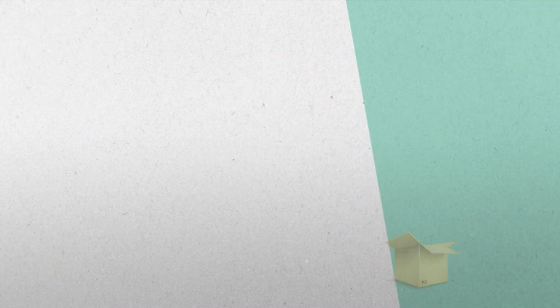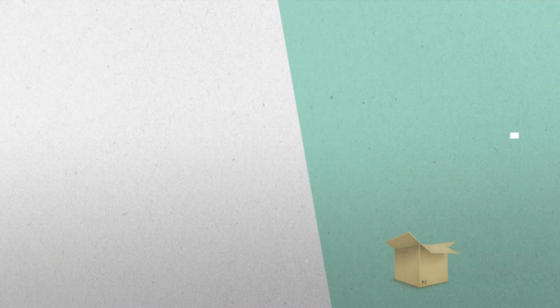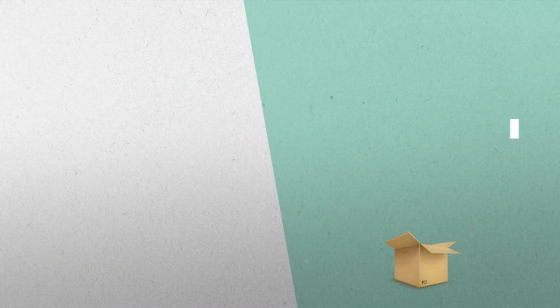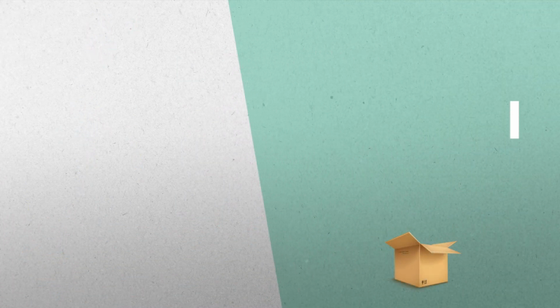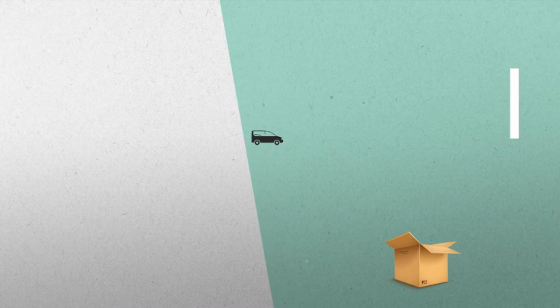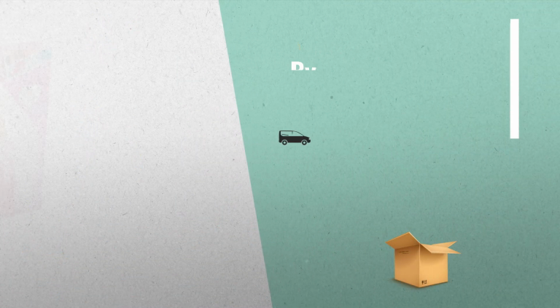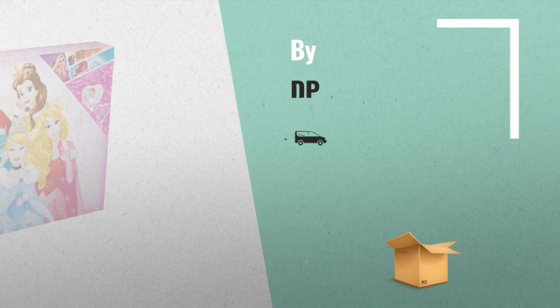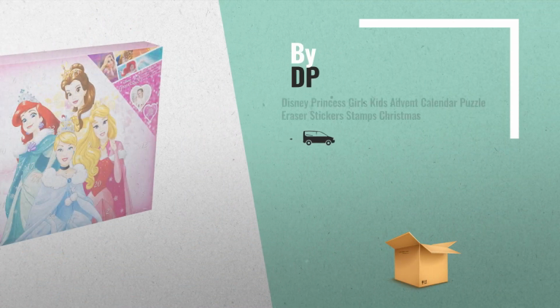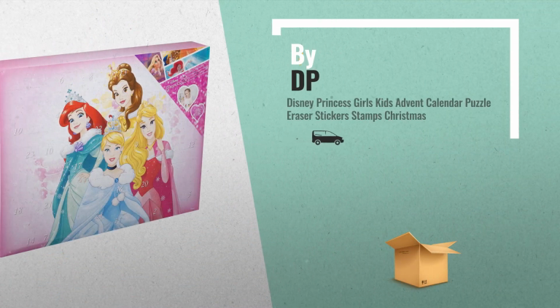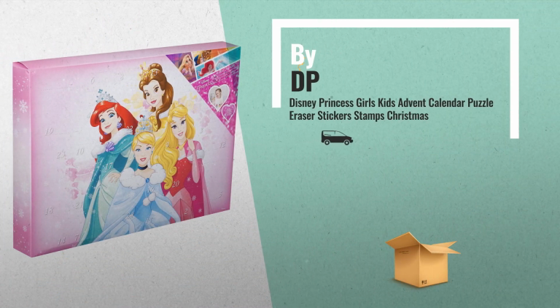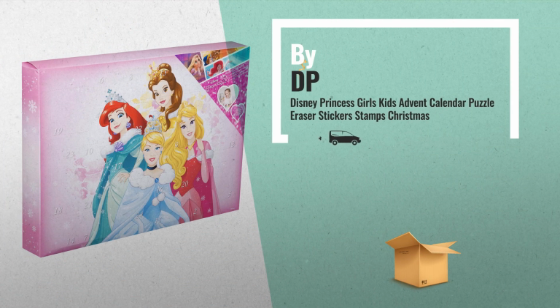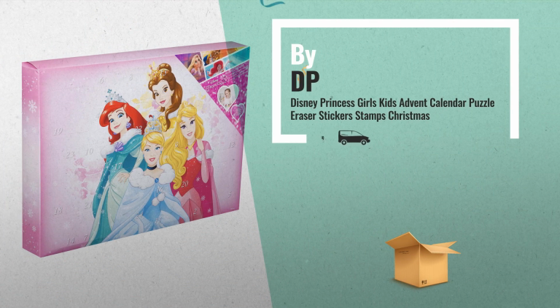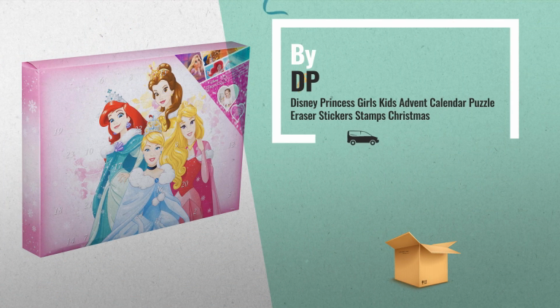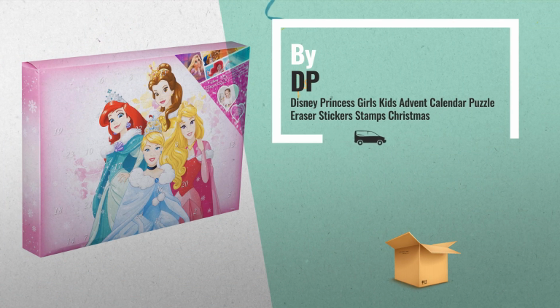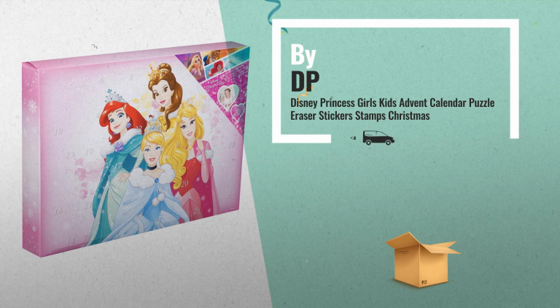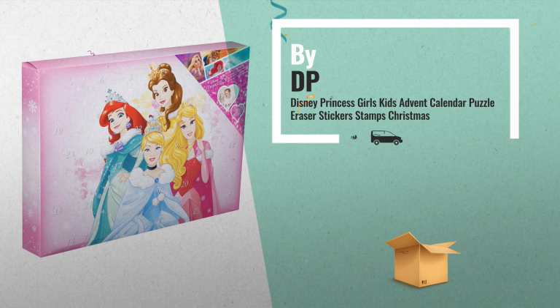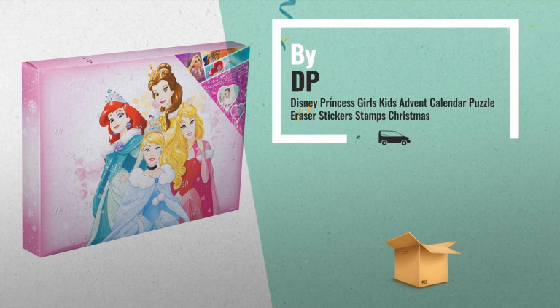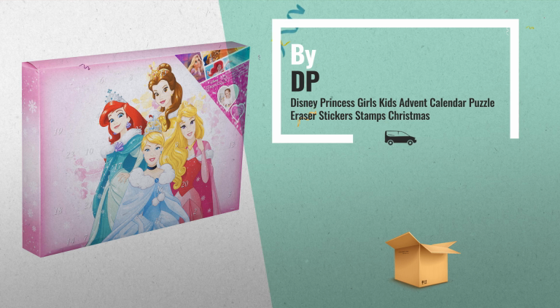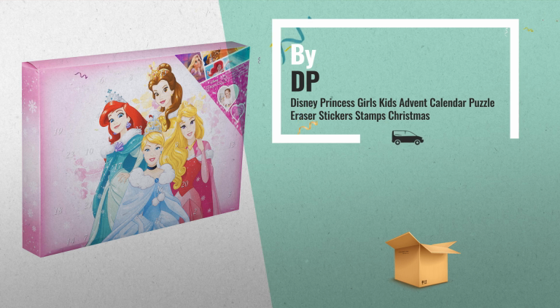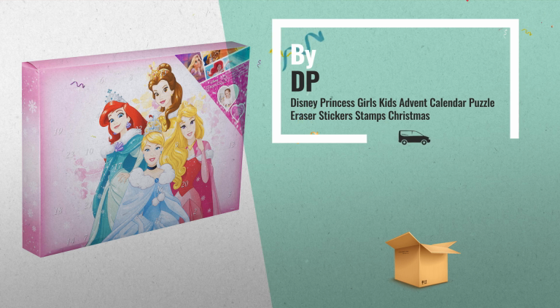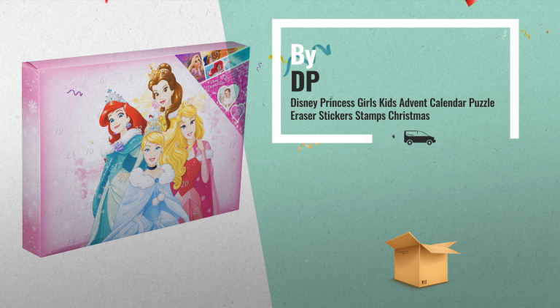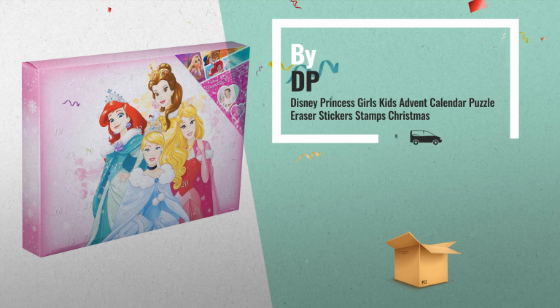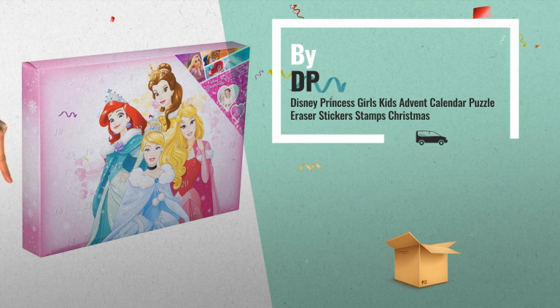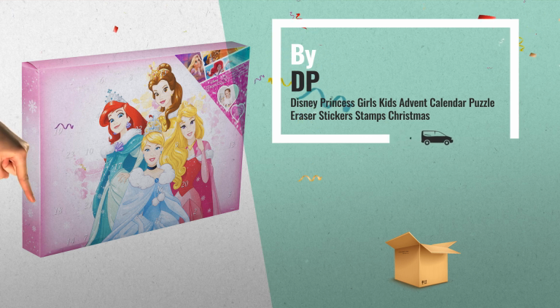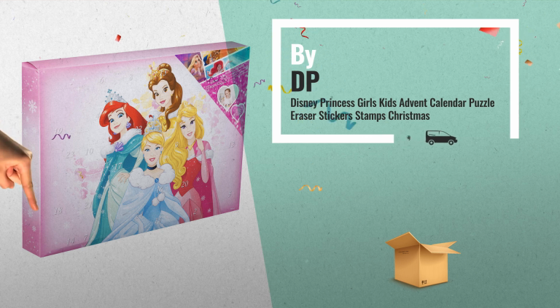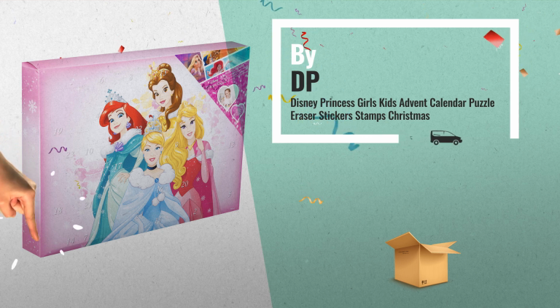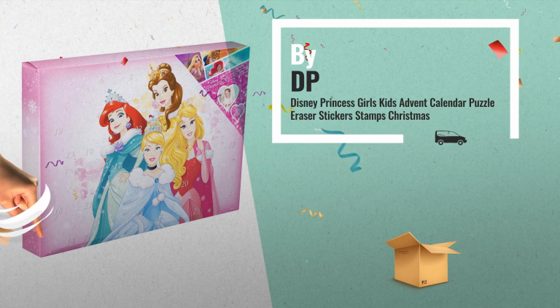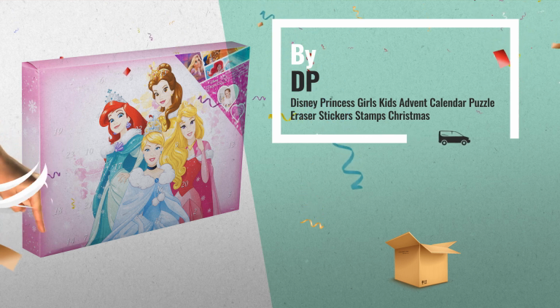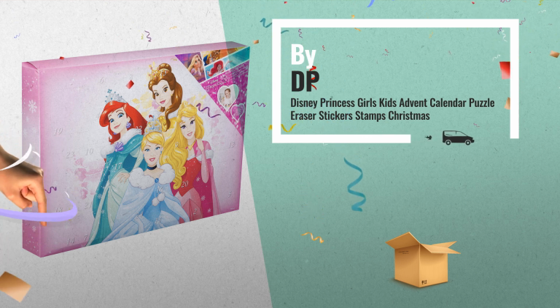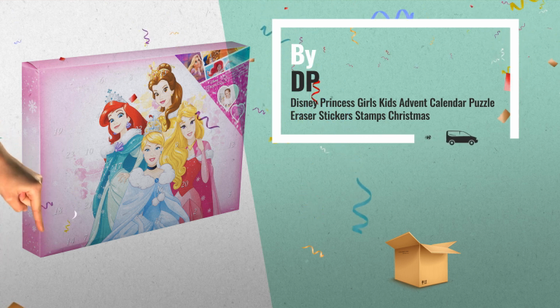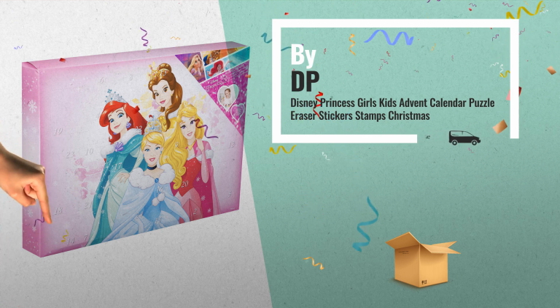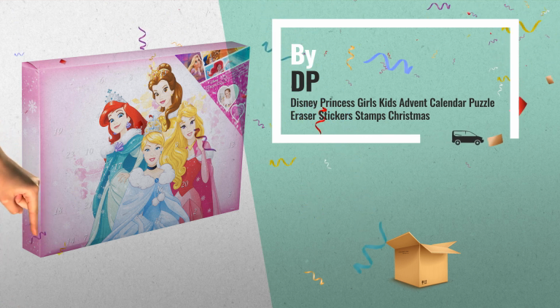Number 3, by DP. For more great Christmas gift ideas and offers, click this link below.